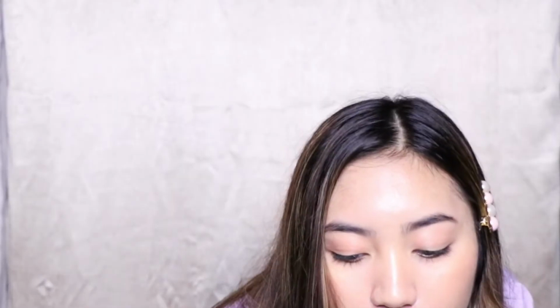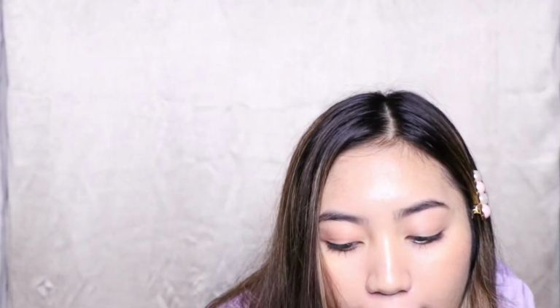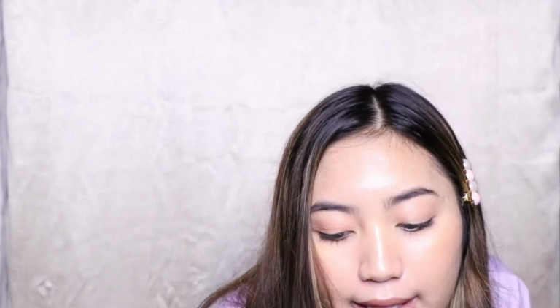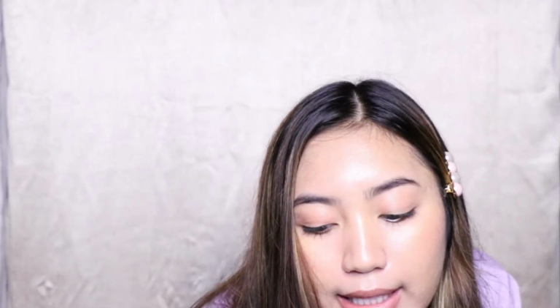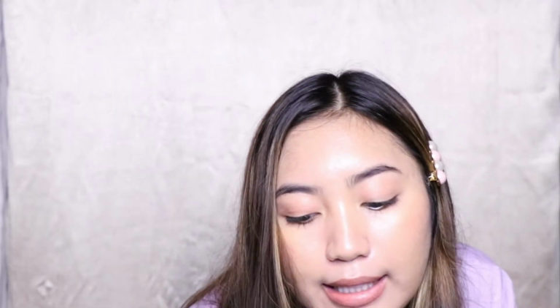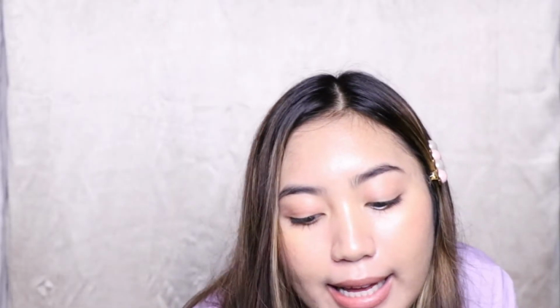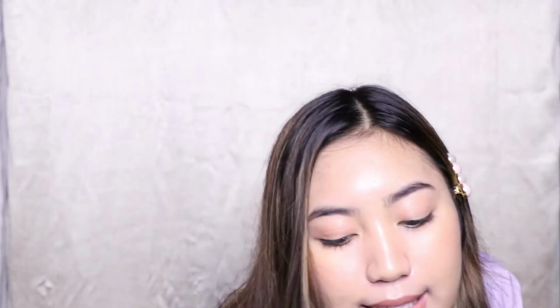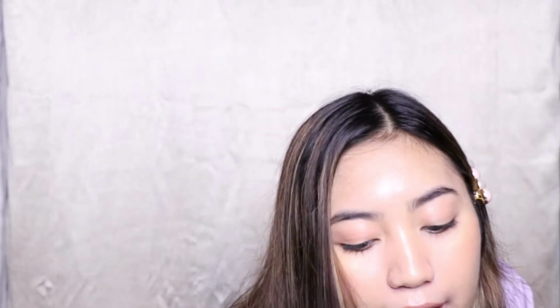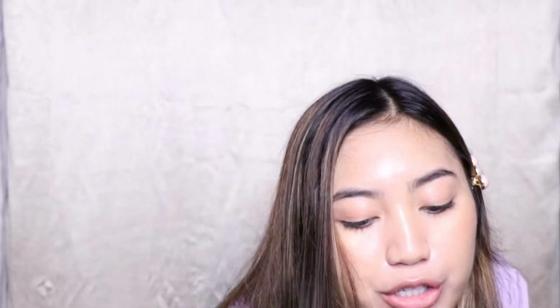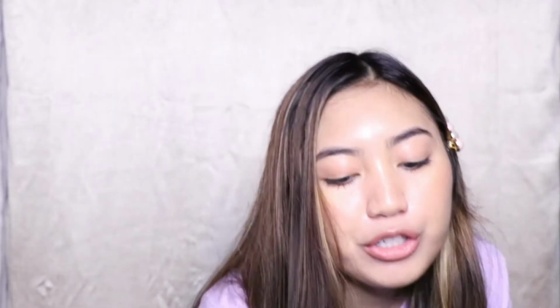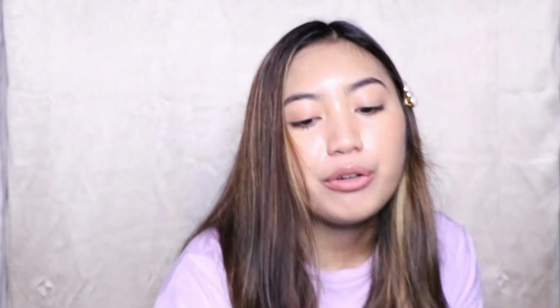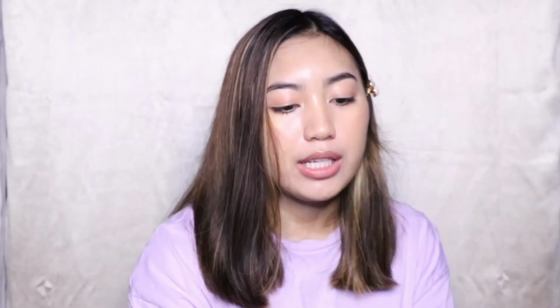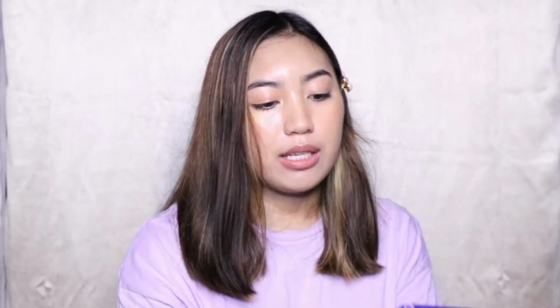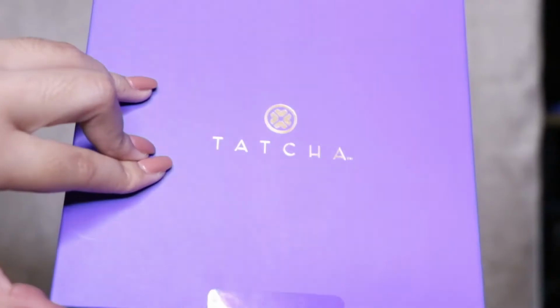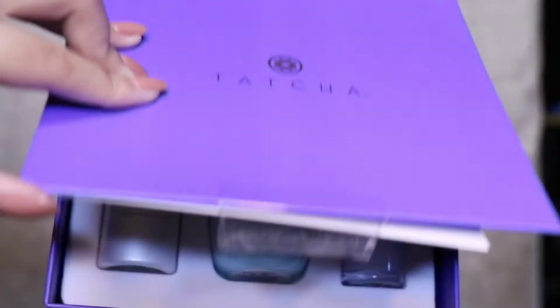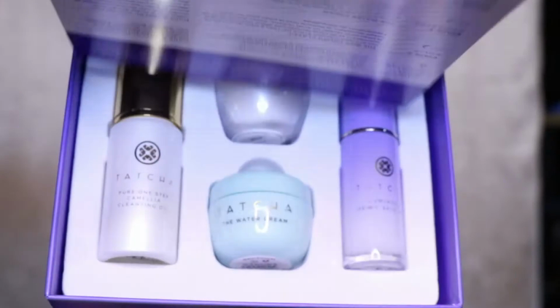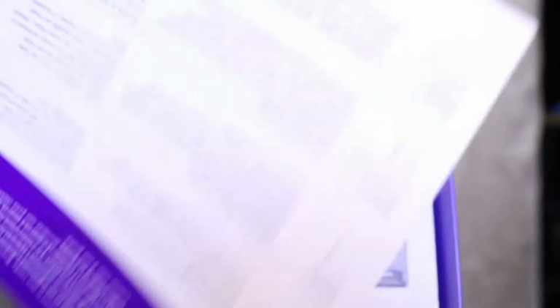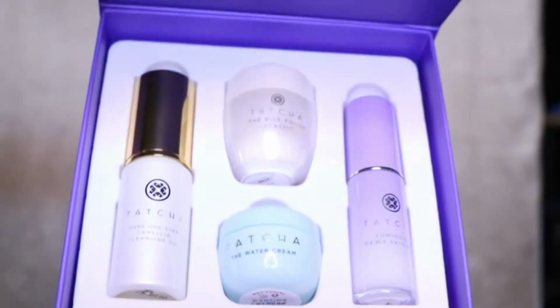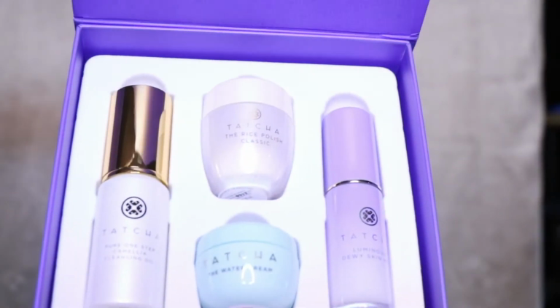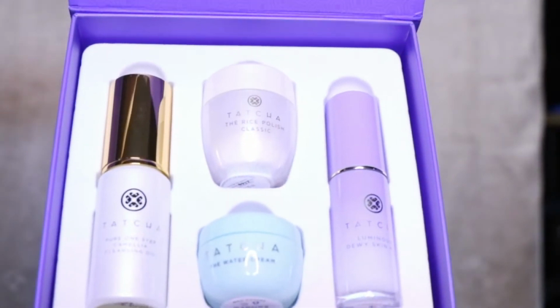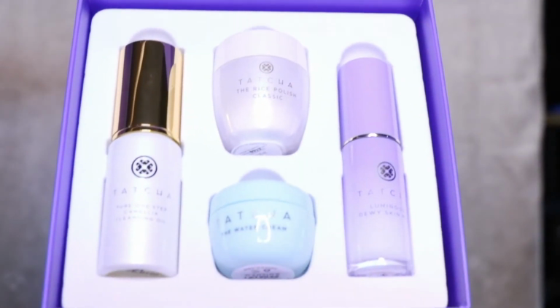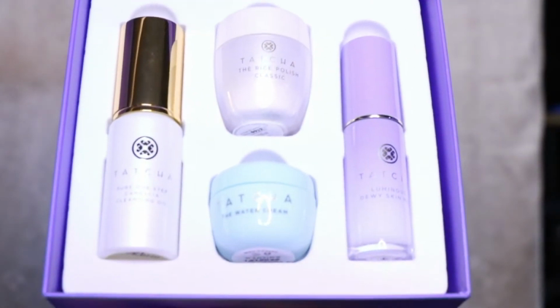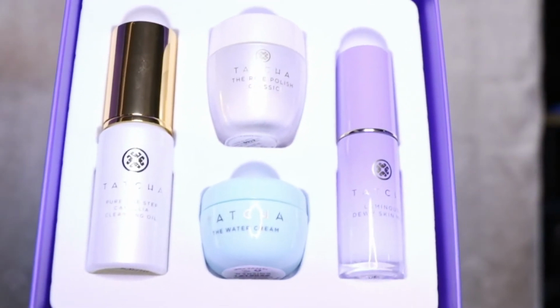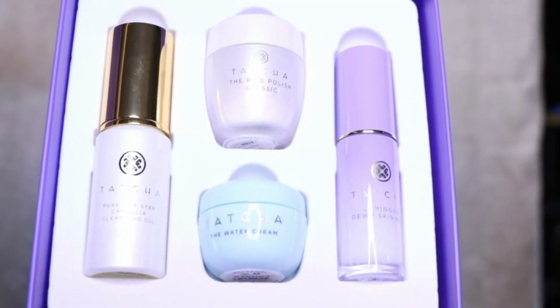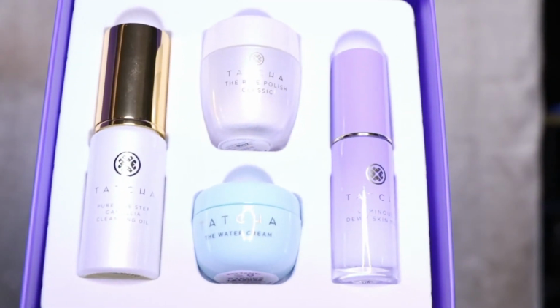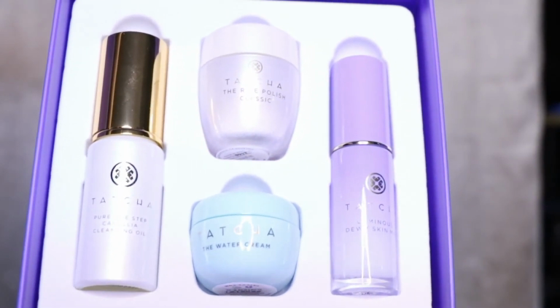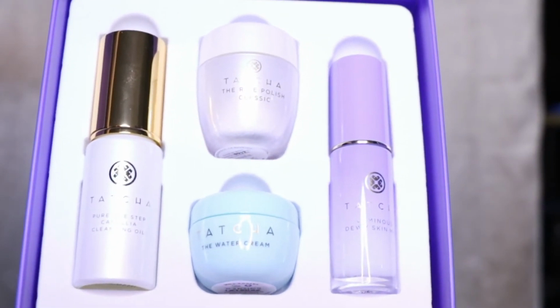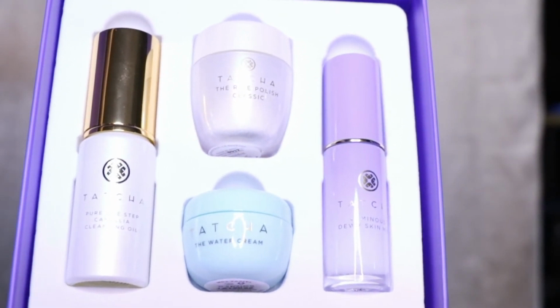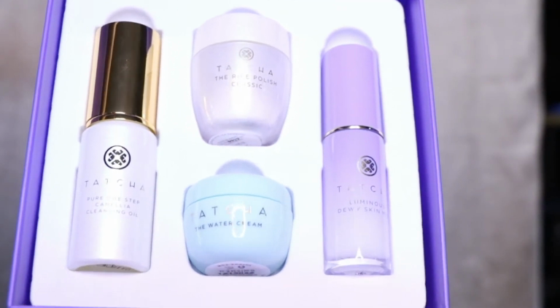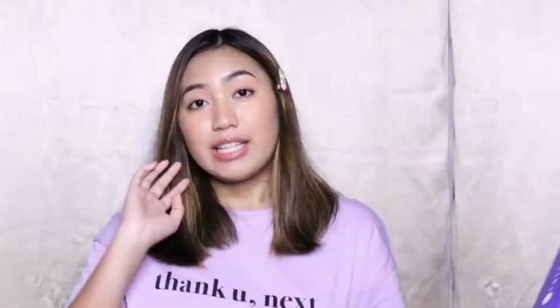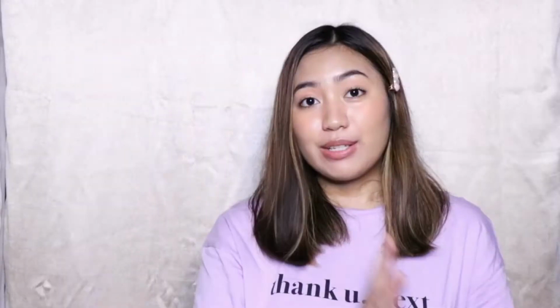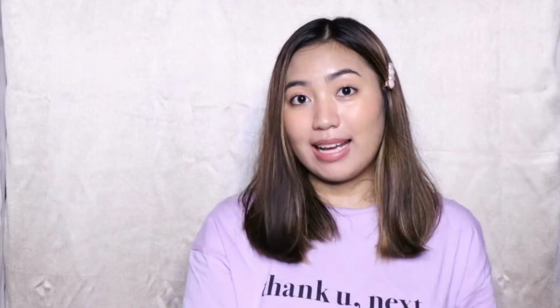I also showed this in my other vlog — it's the Tatcha Best Sellers set. So next, let's go on to primer.